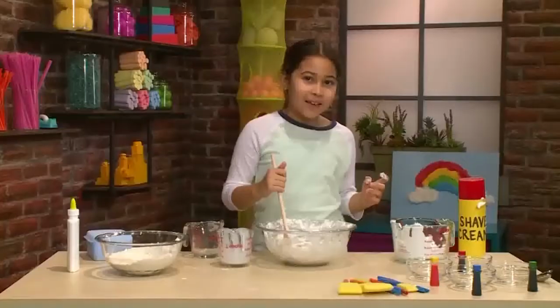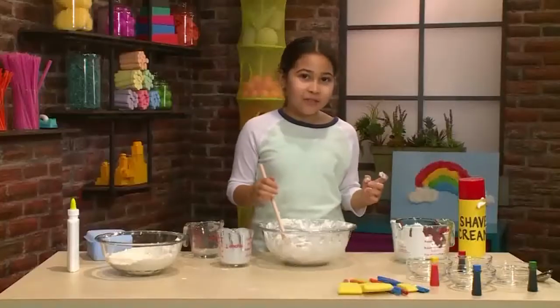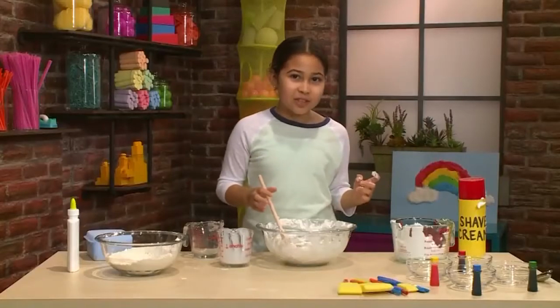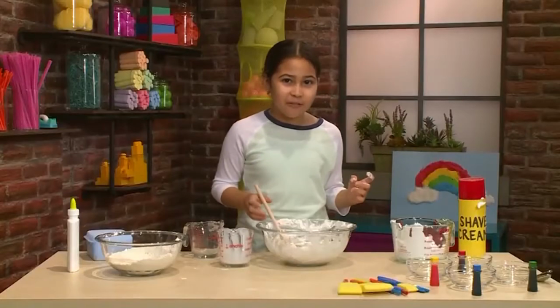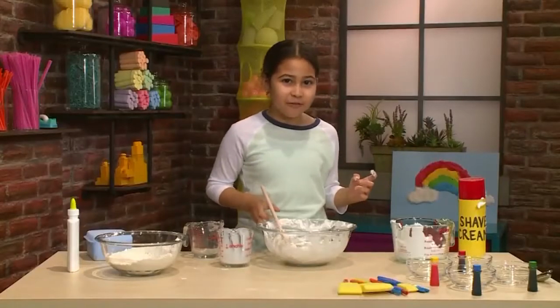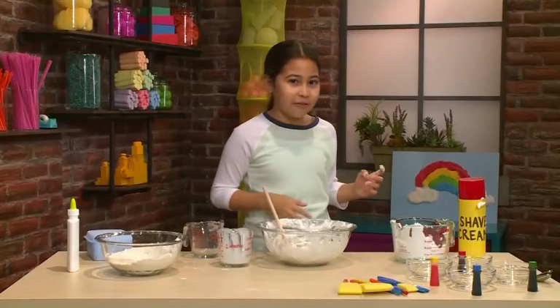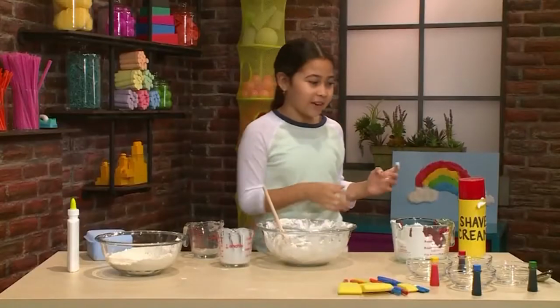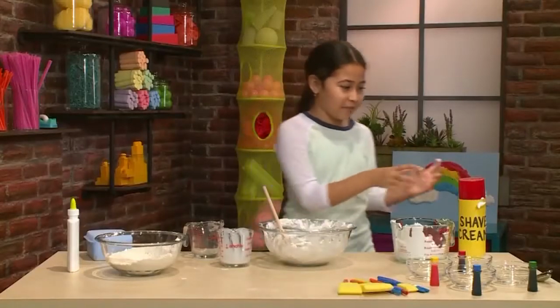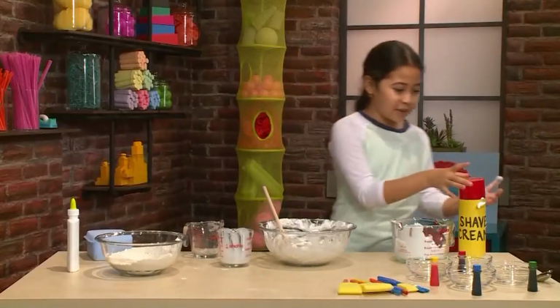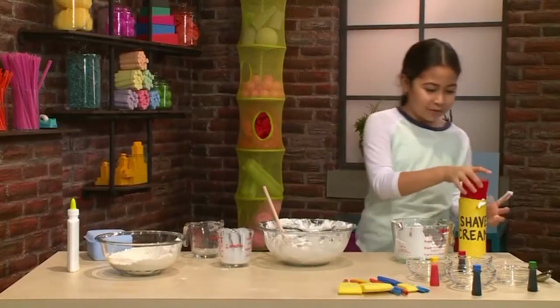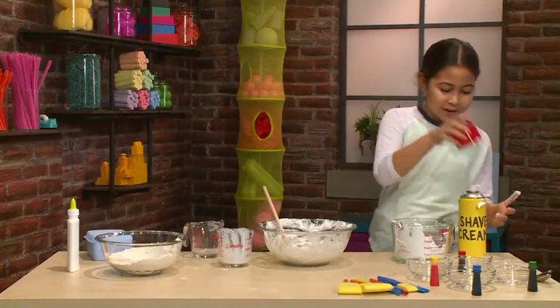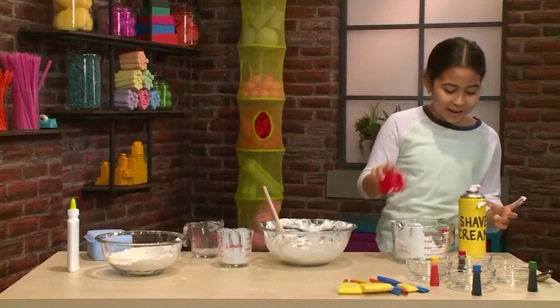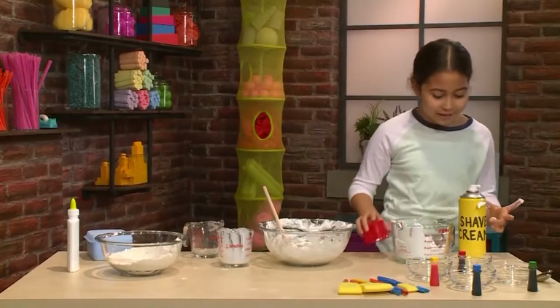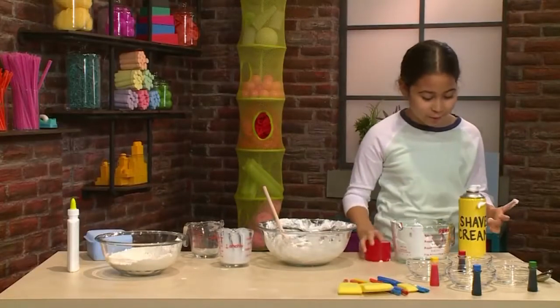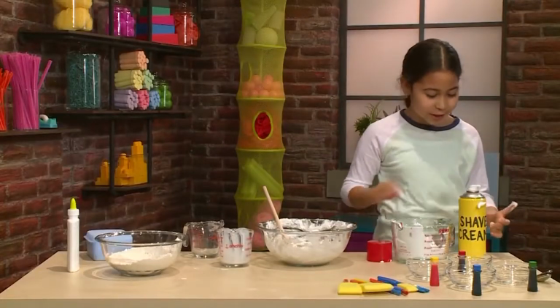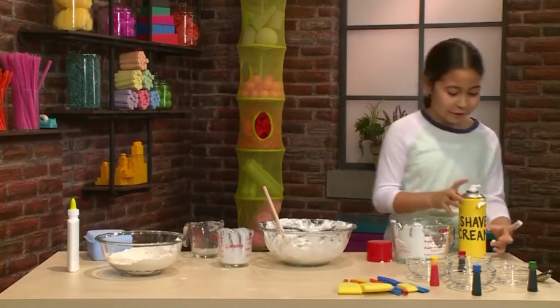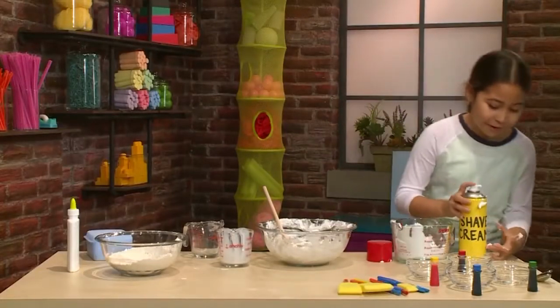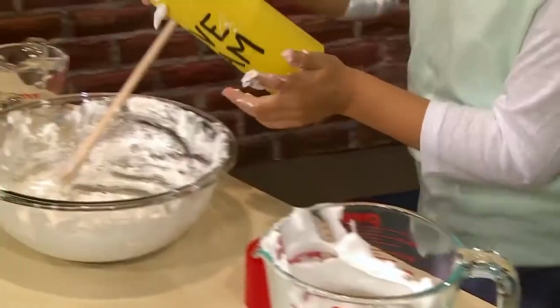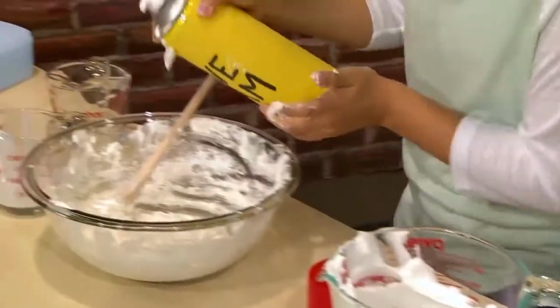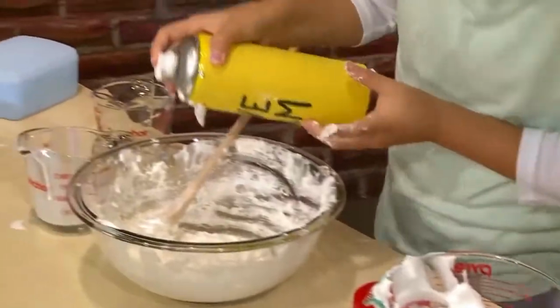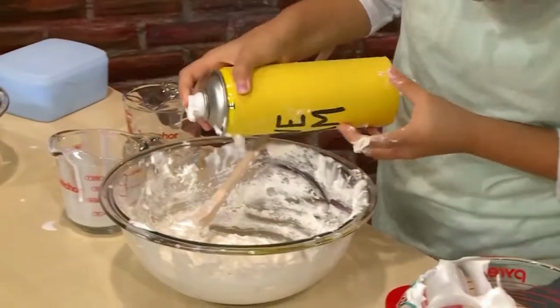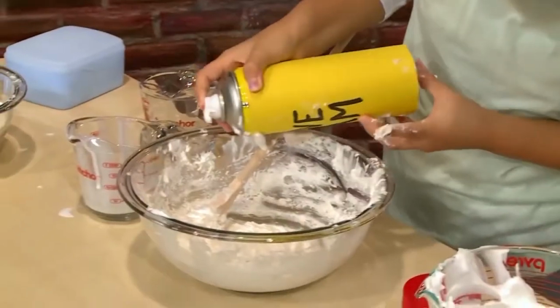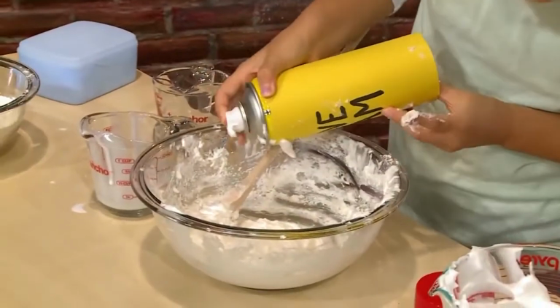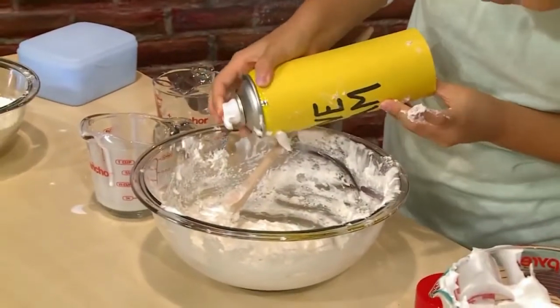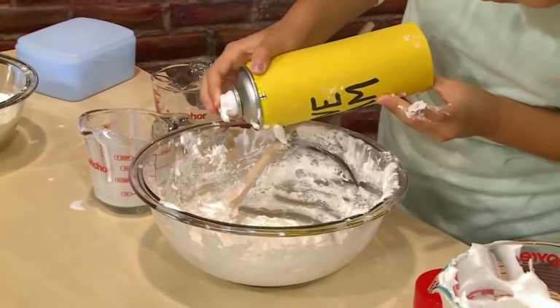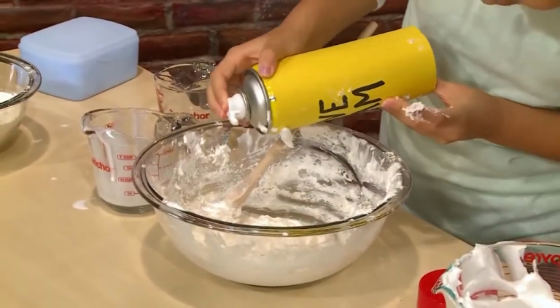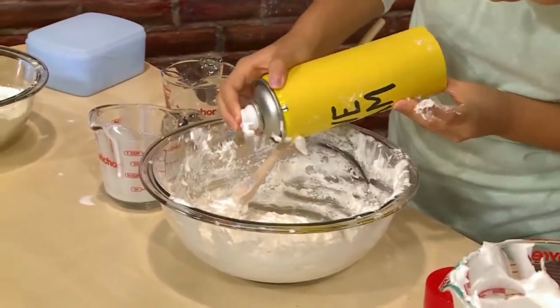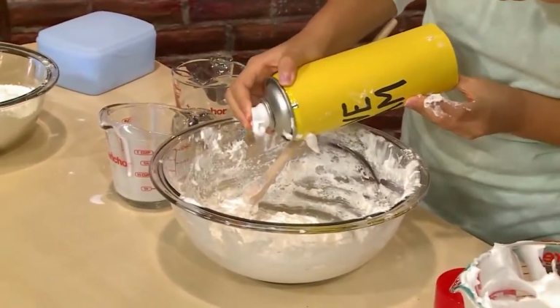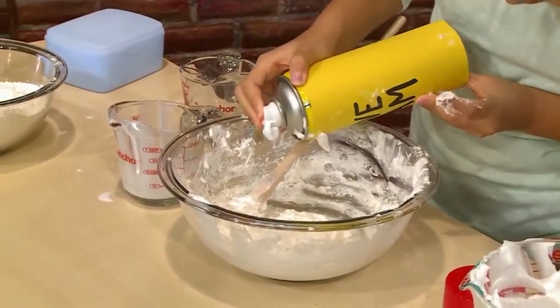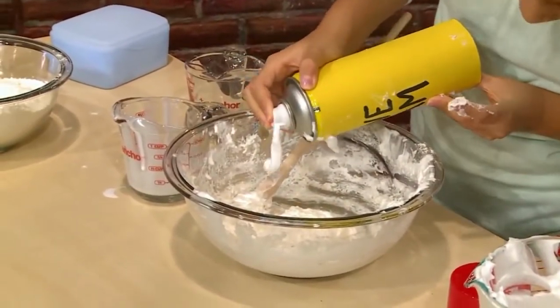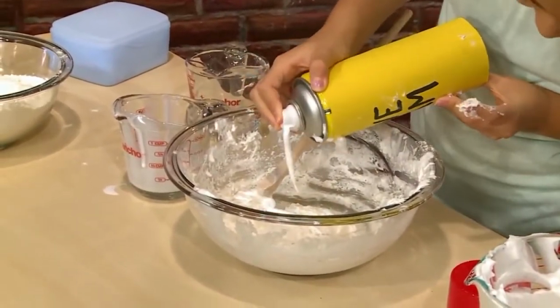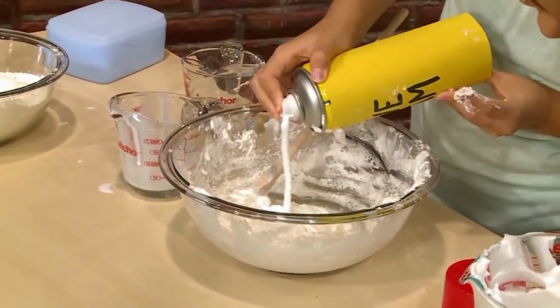If it's not fluffy enough, you might want to add some more shaving cream. The best thing to do is add a little bit at a time.